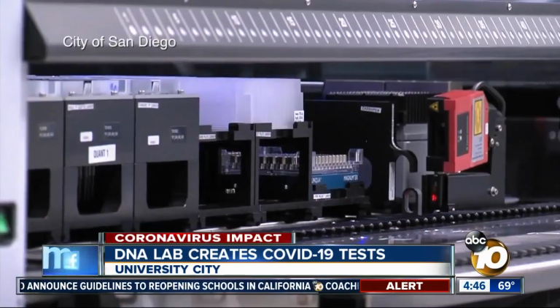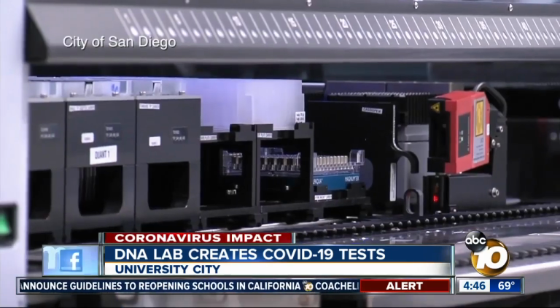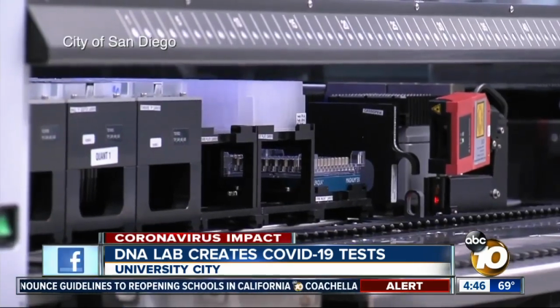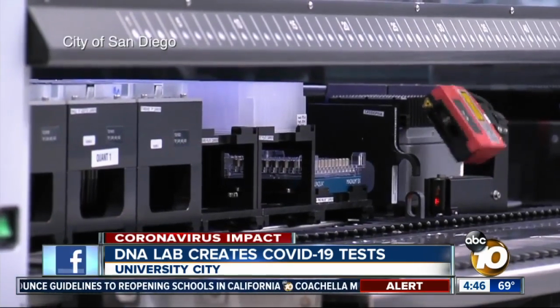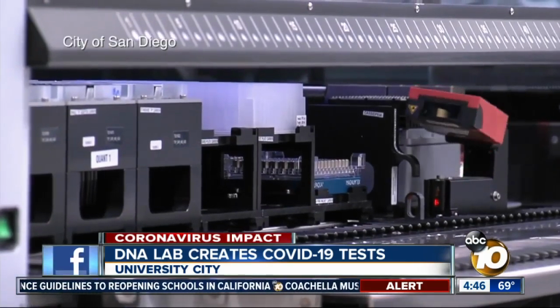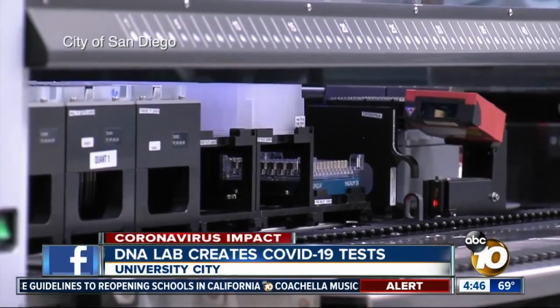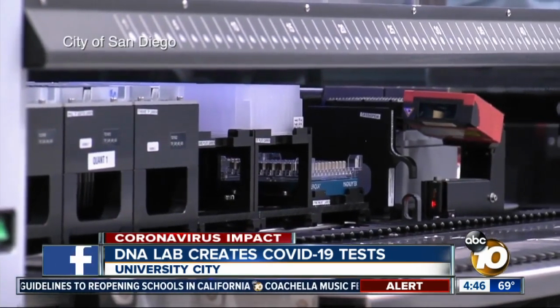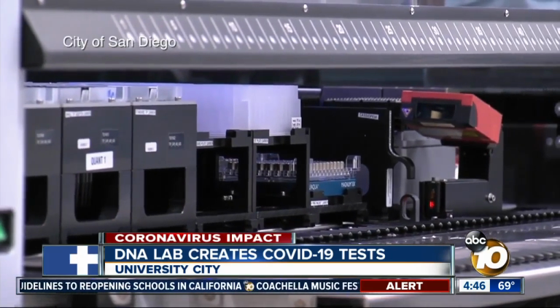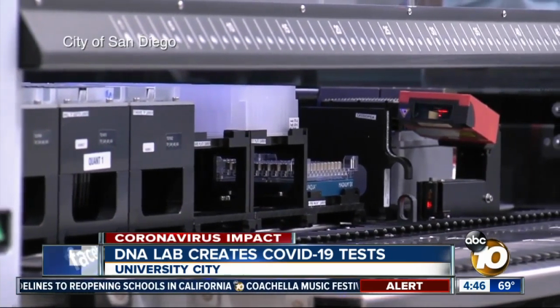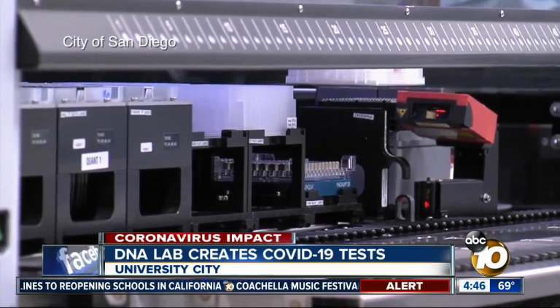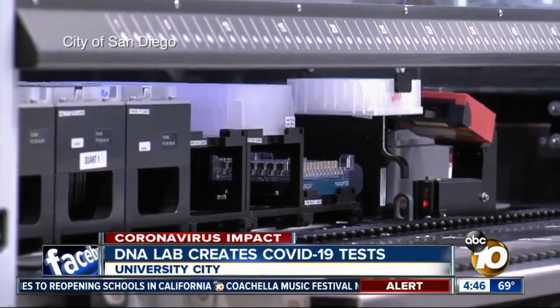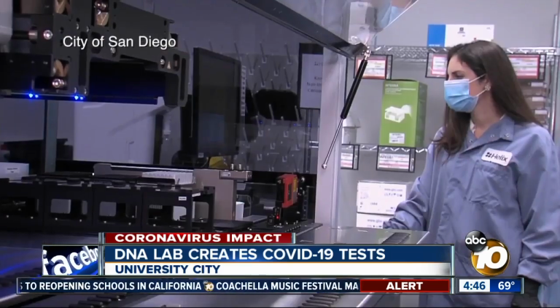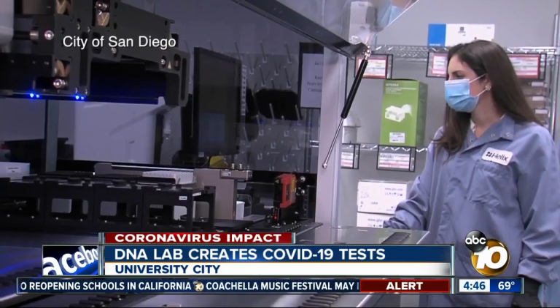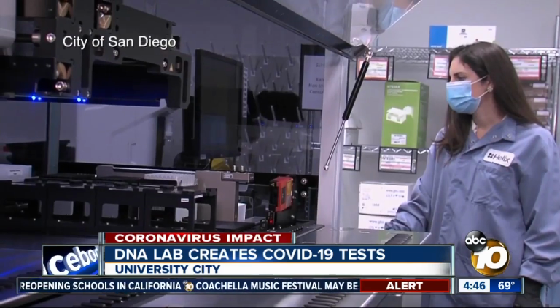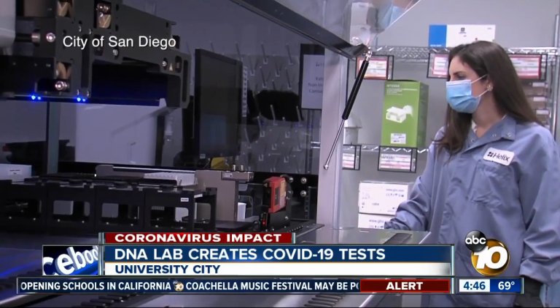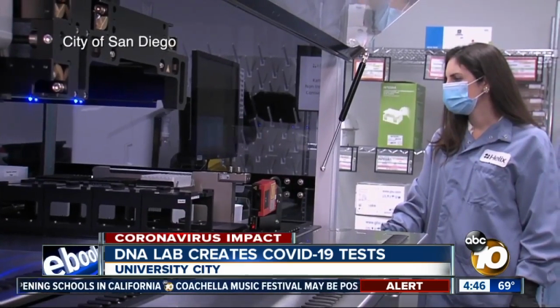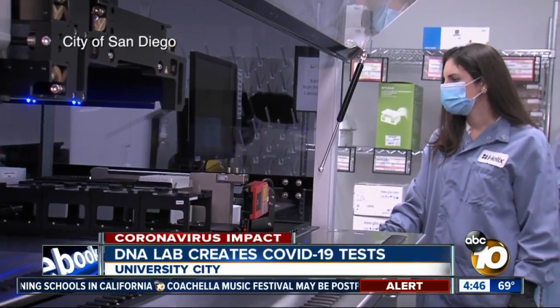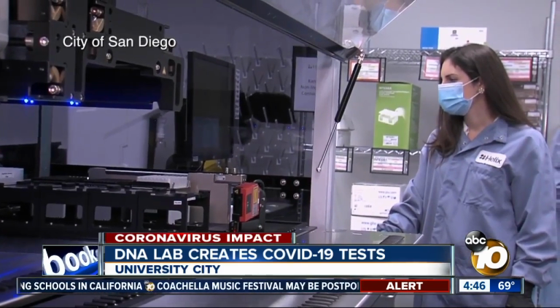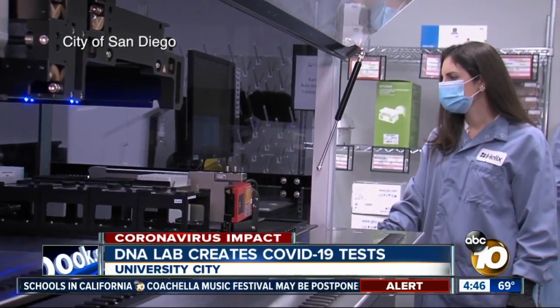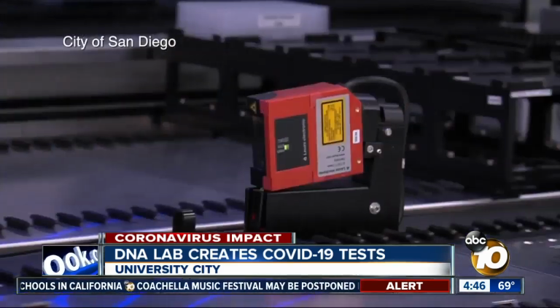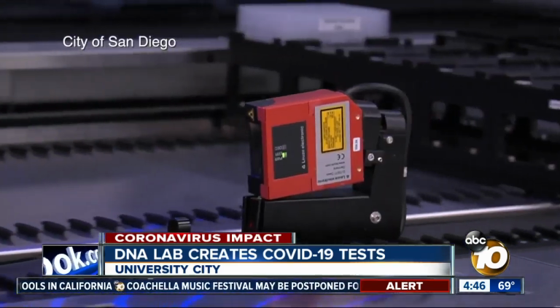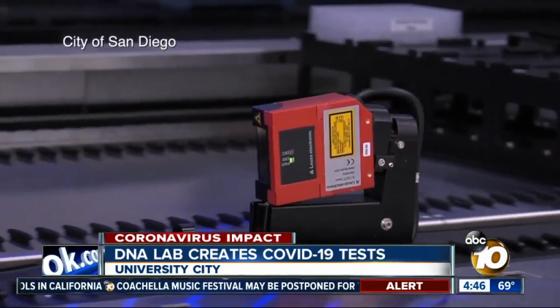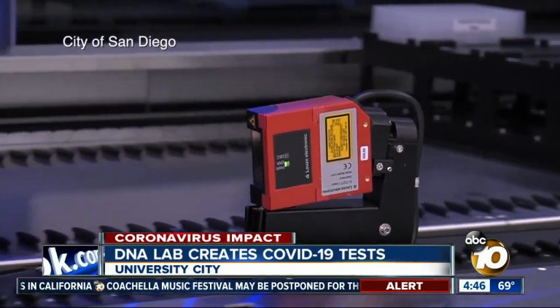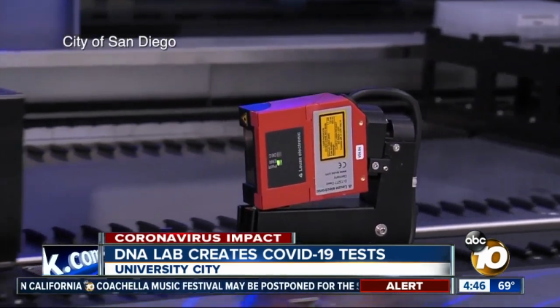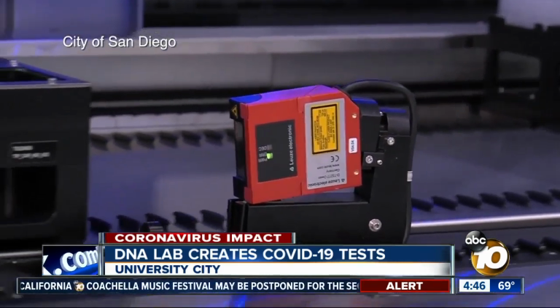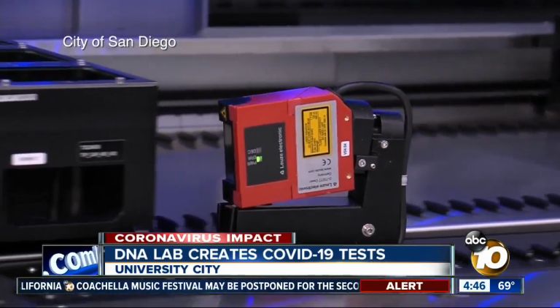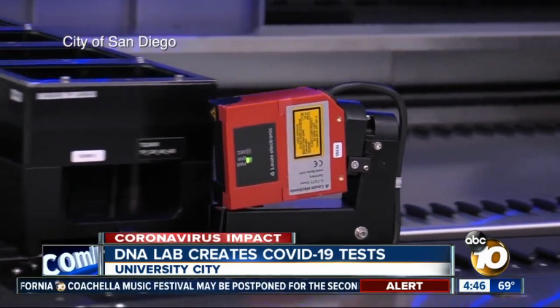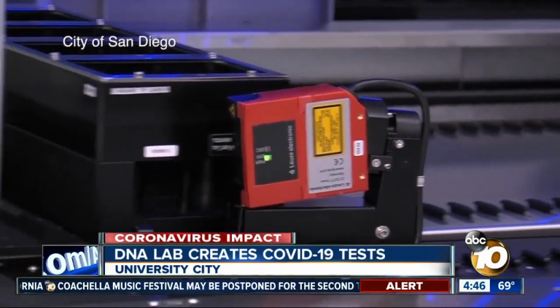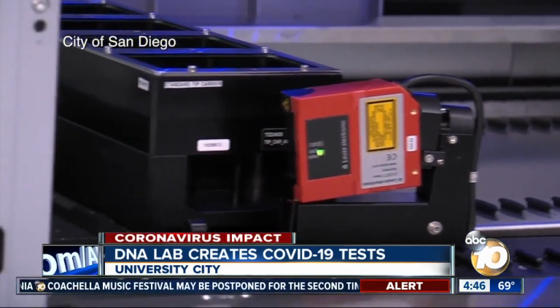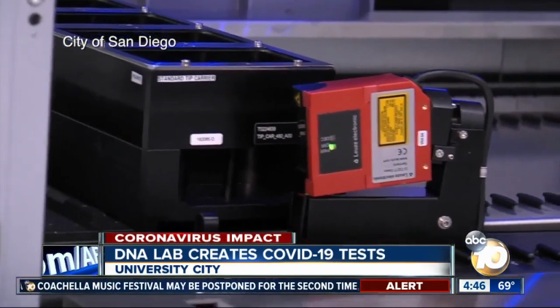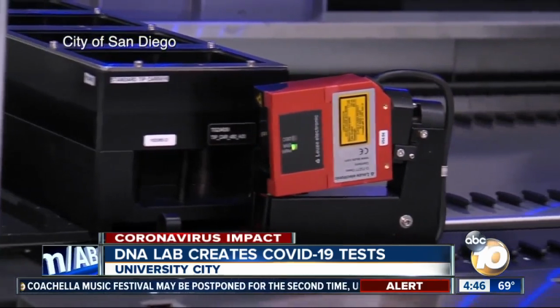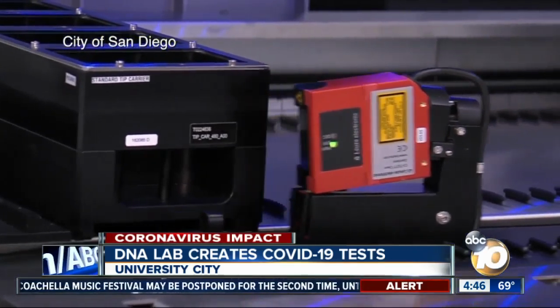Their first test will be available next week. Another more sensitive version of the test will be ready this summer and may be available to take home.